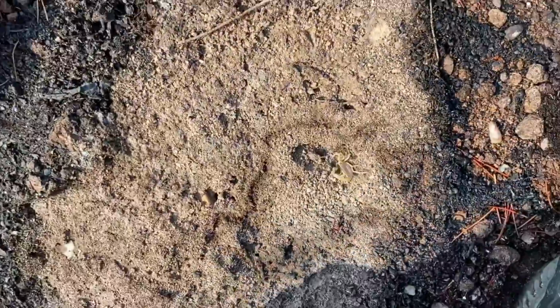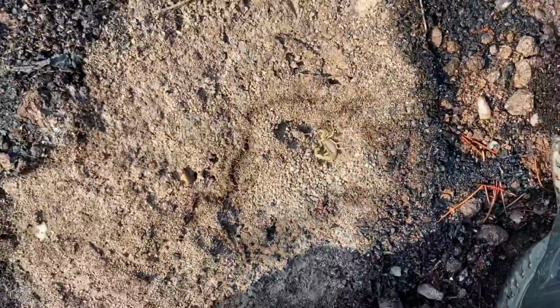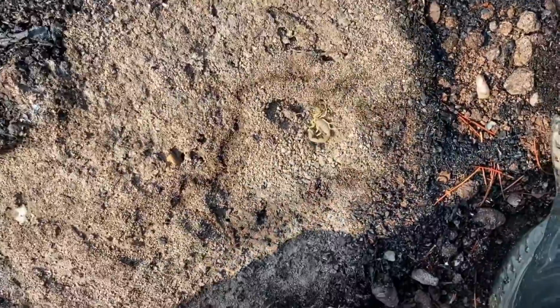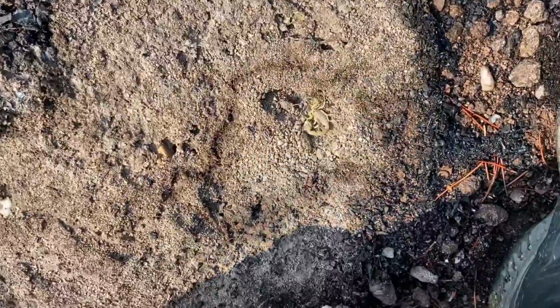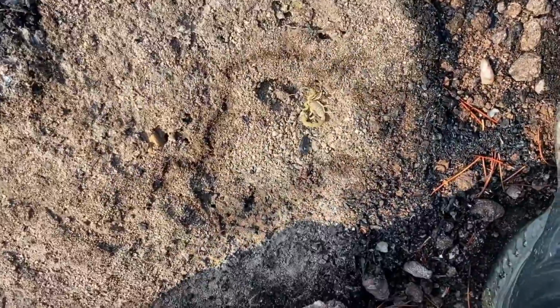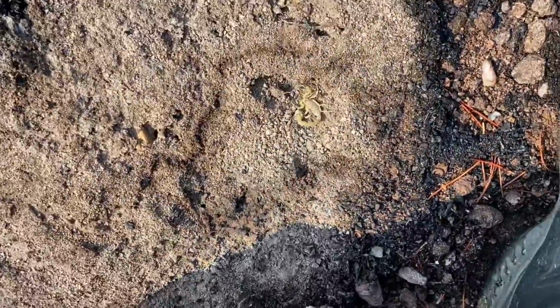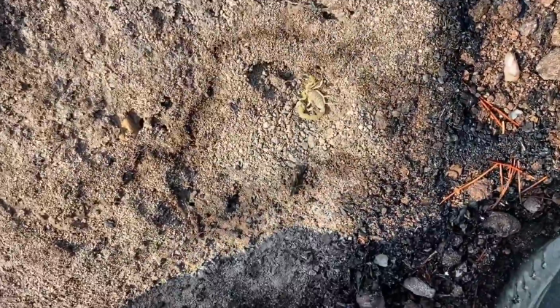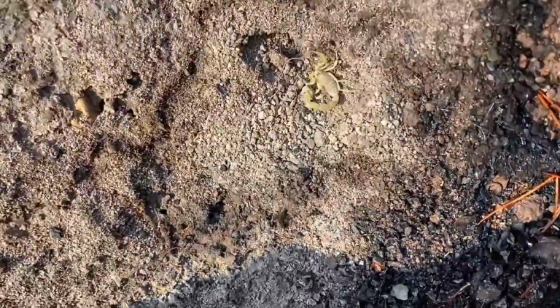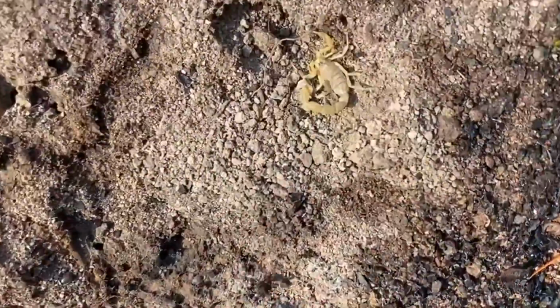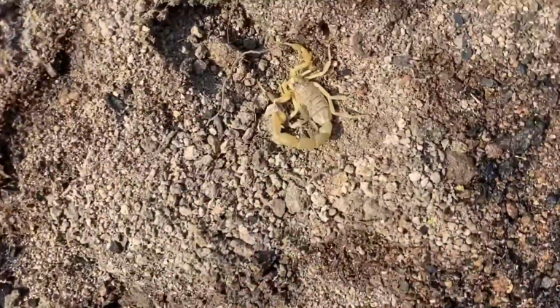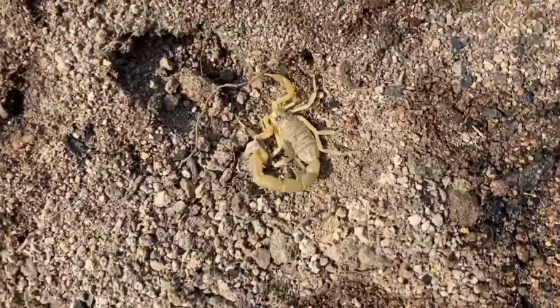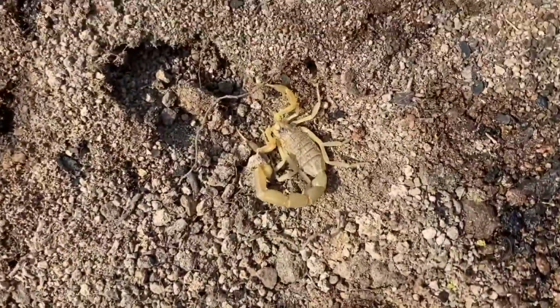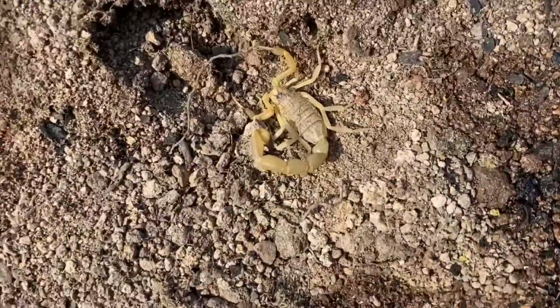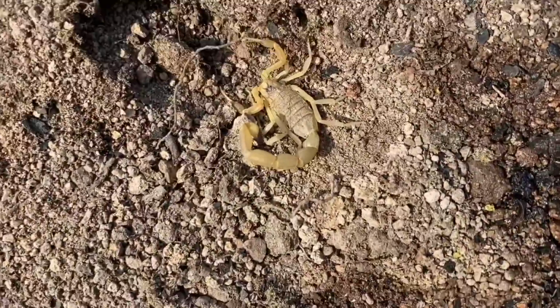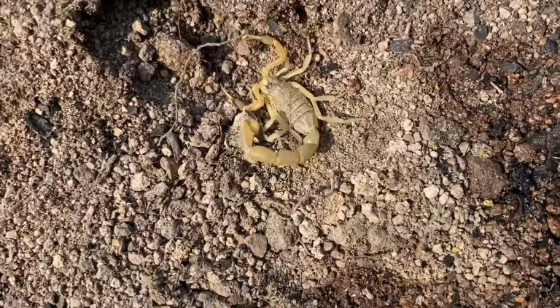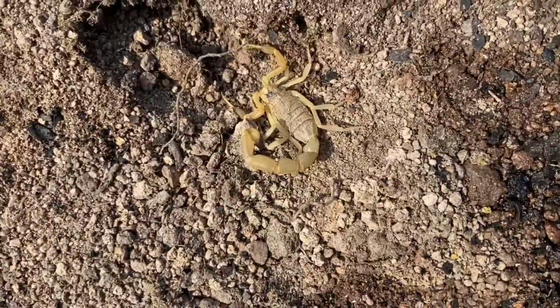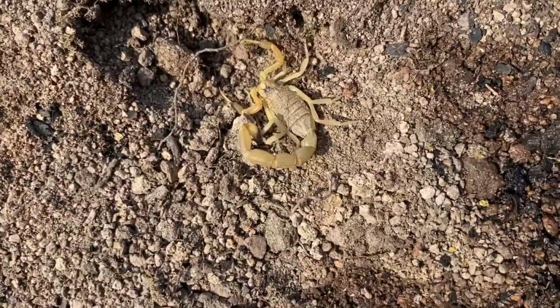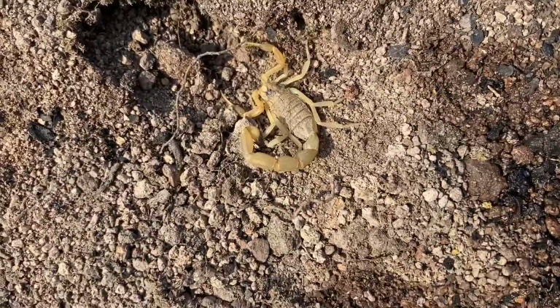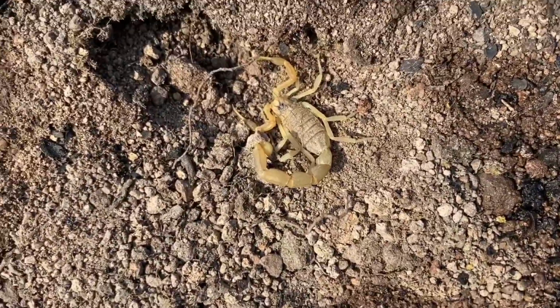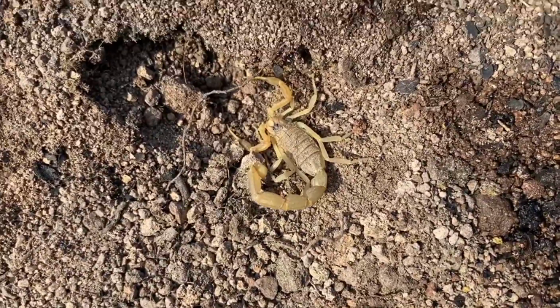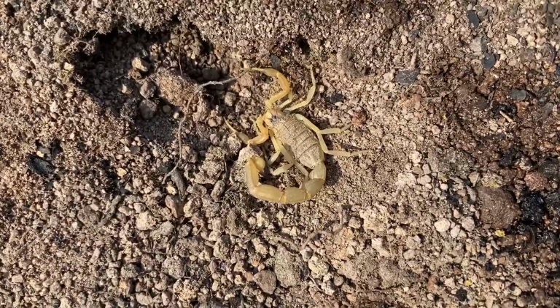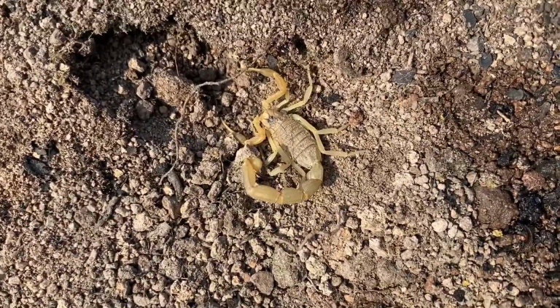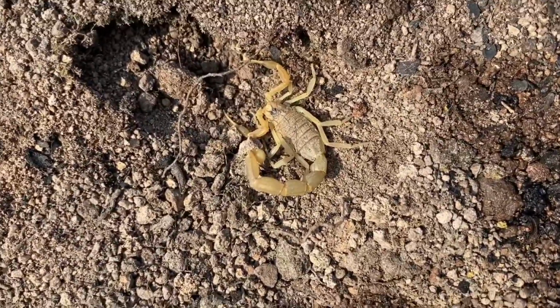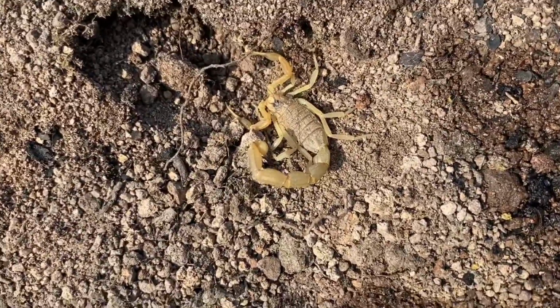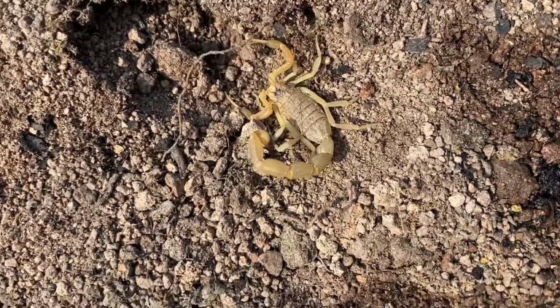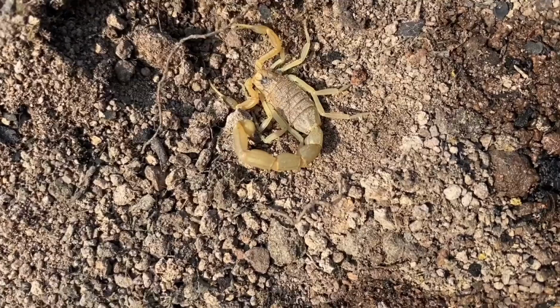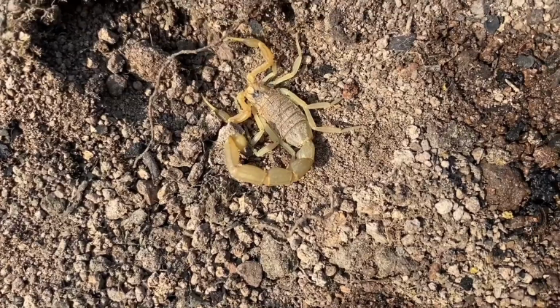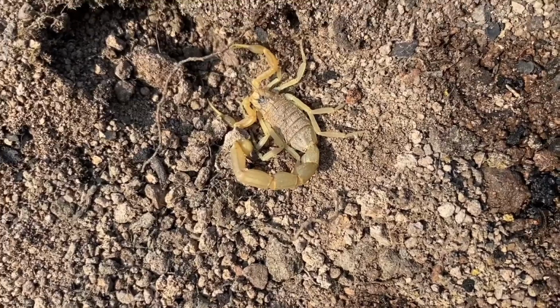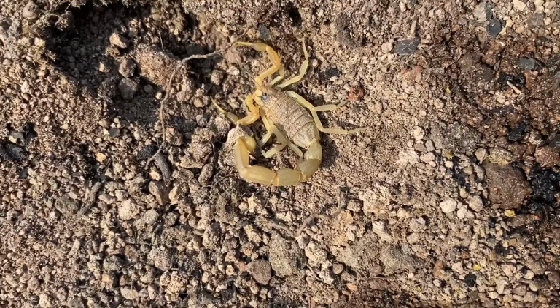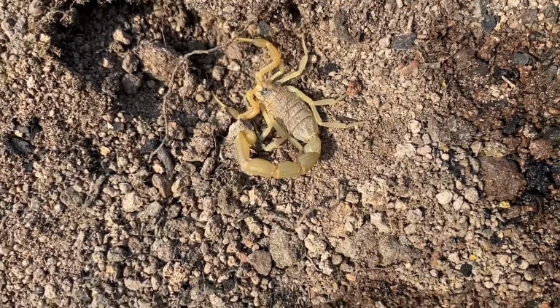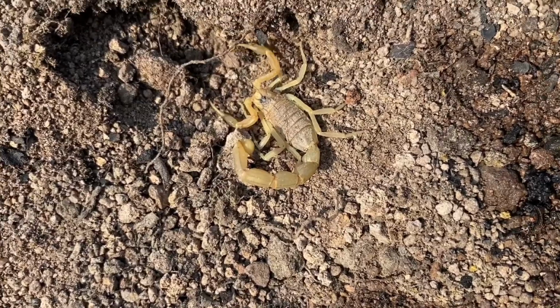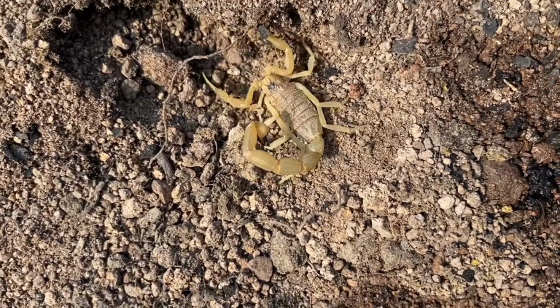There's another one right there. I should also mention that not only are these the most venomous scorpions we have in France, but they're also the largest.